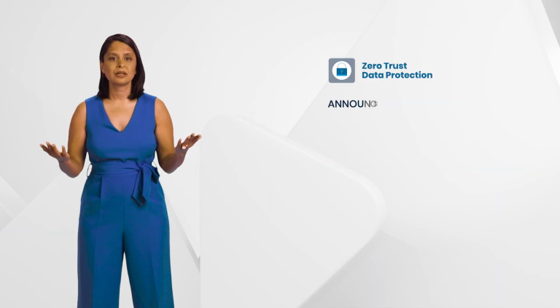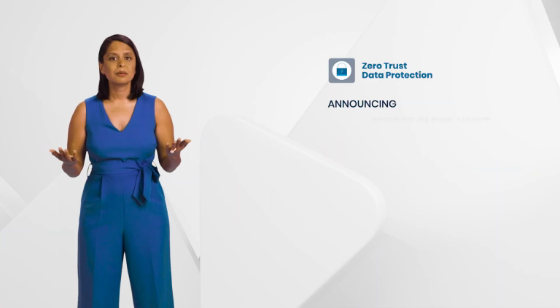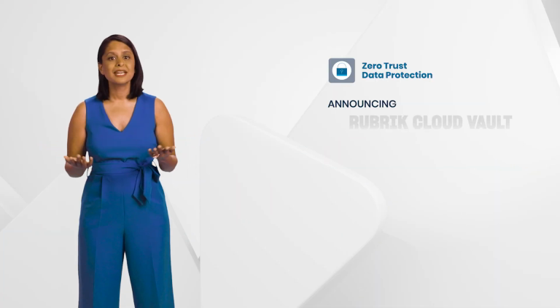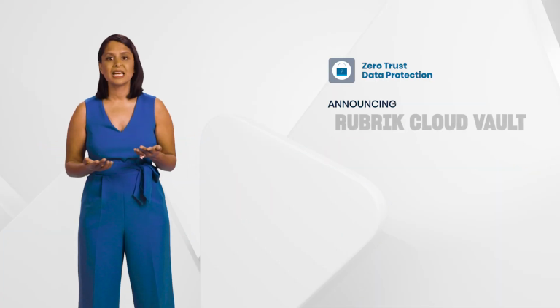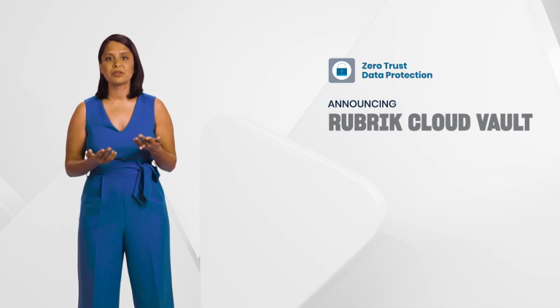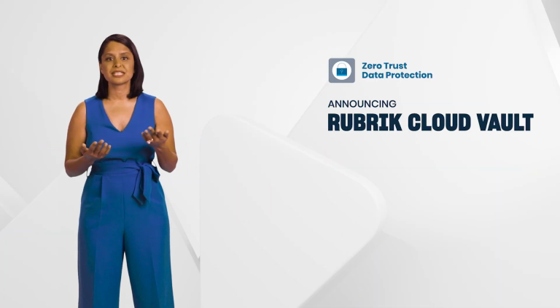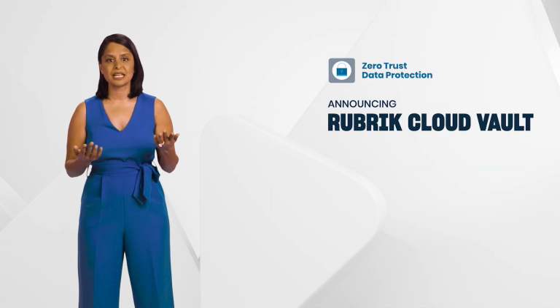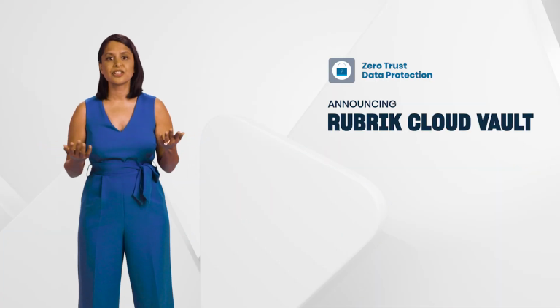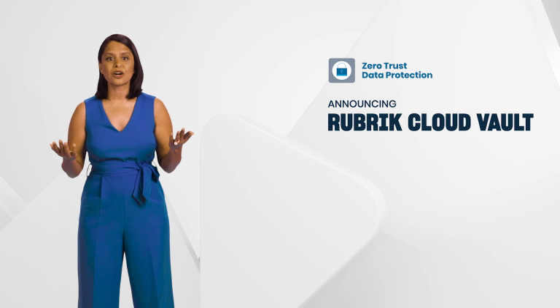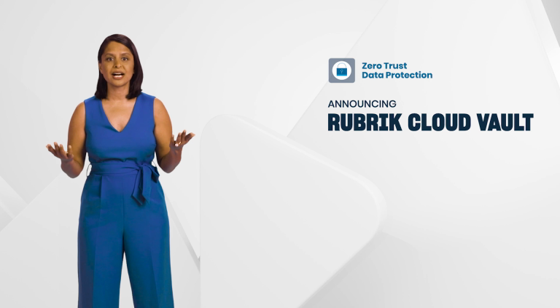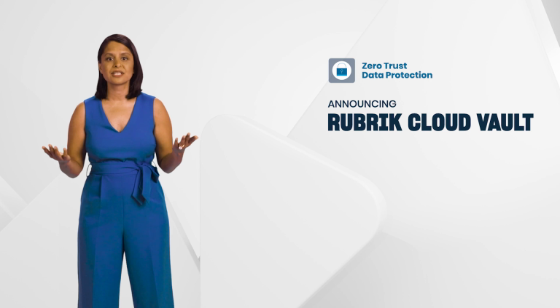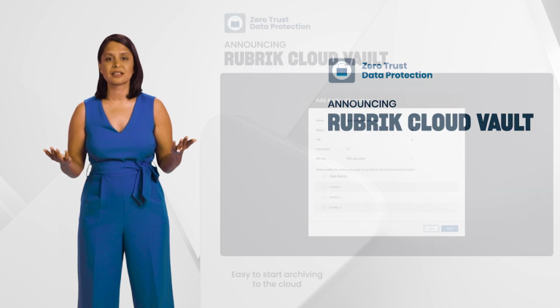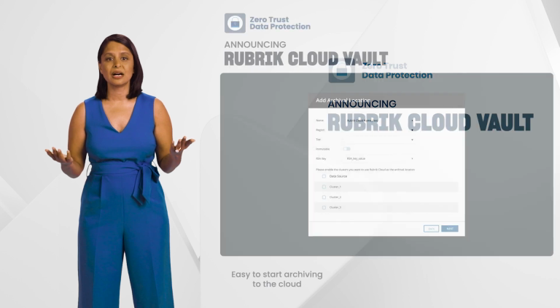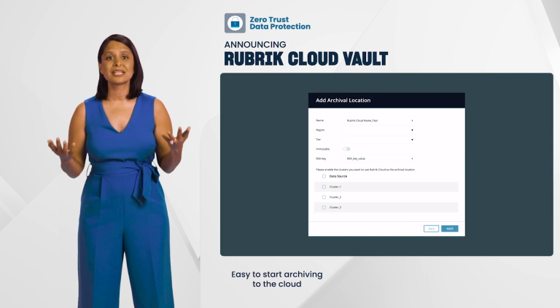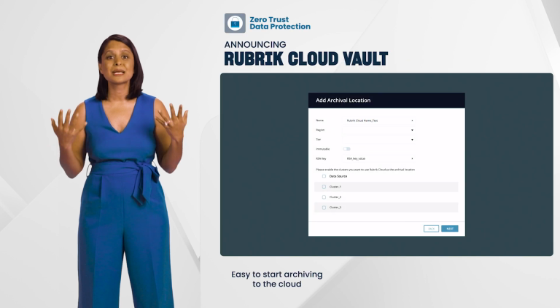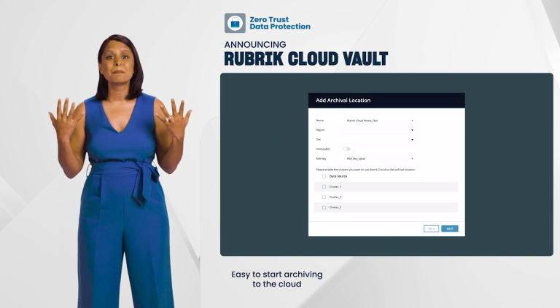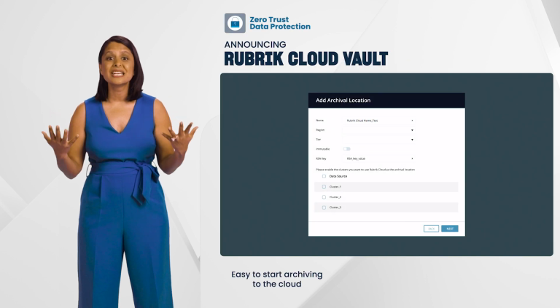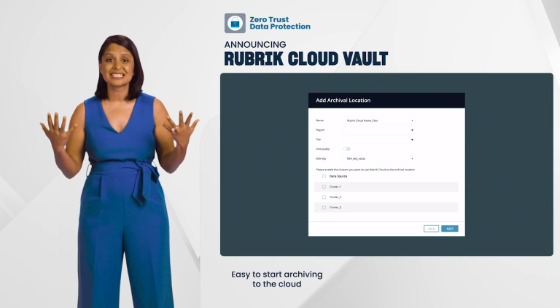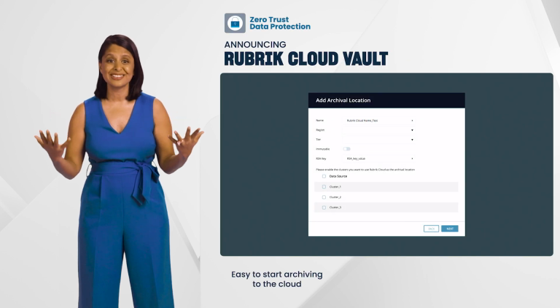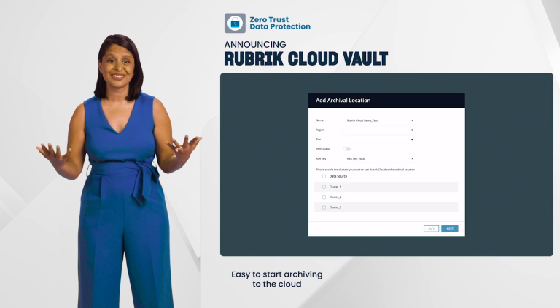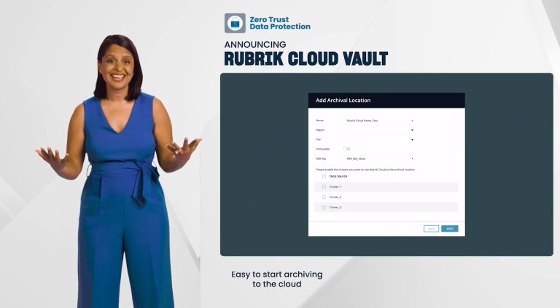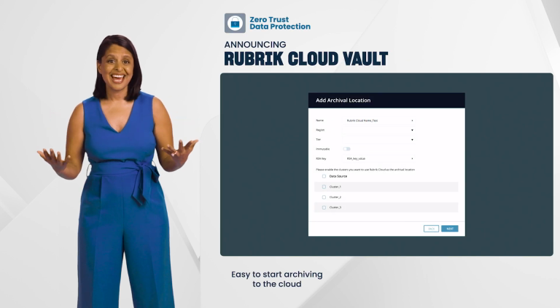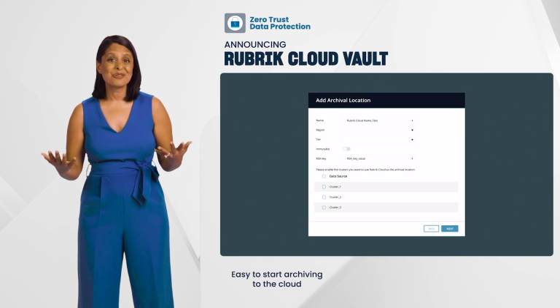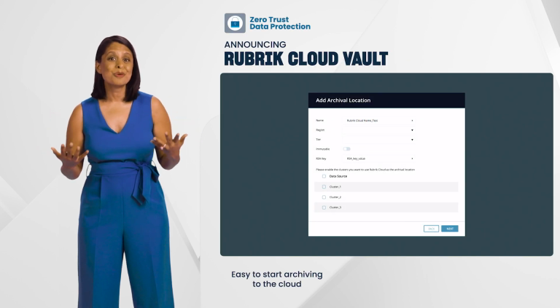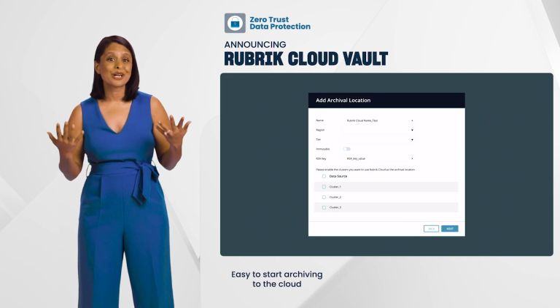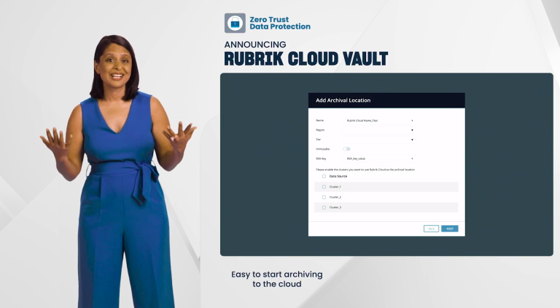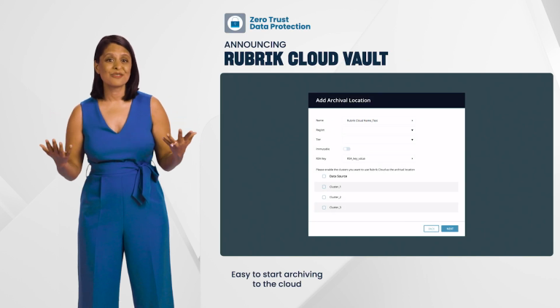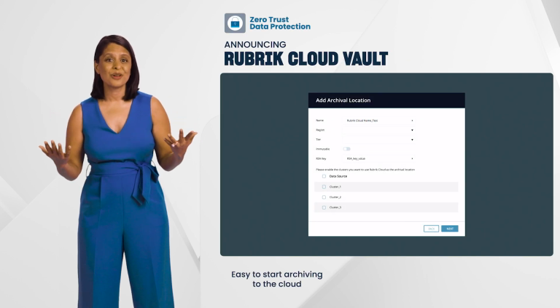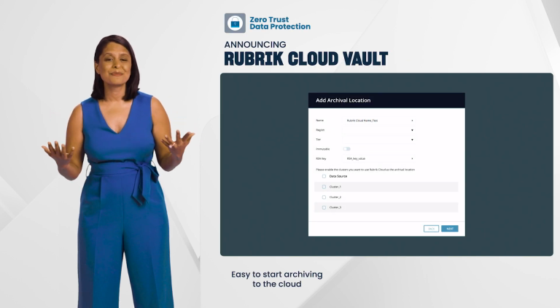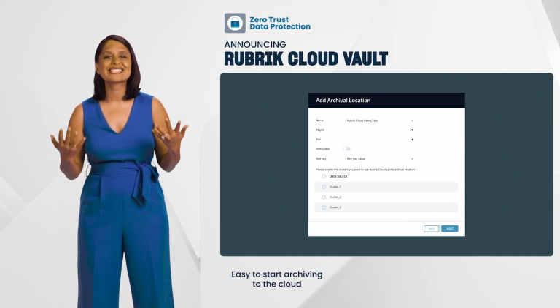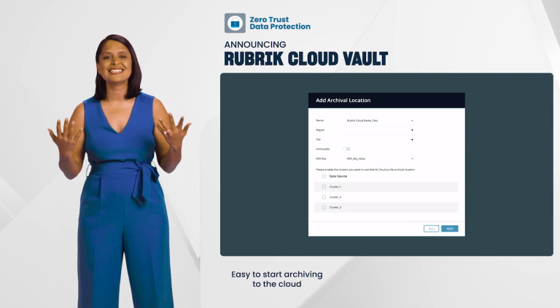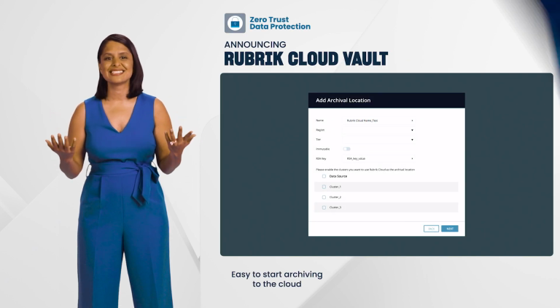Being able to safely archive to the cloud is a big deal, and Rubrik Cloud Vault makes it easy.